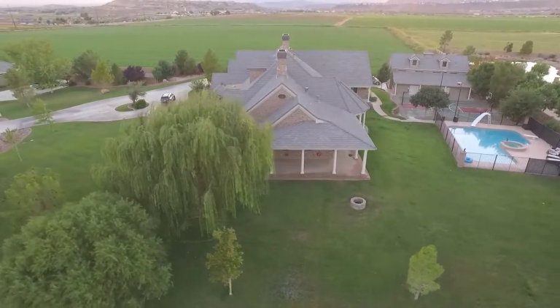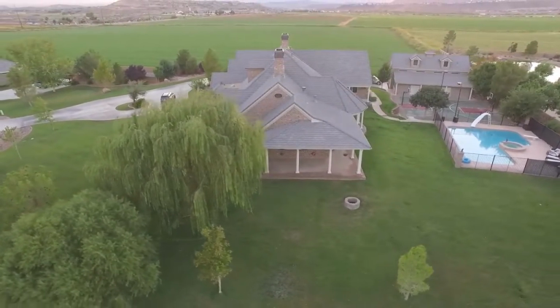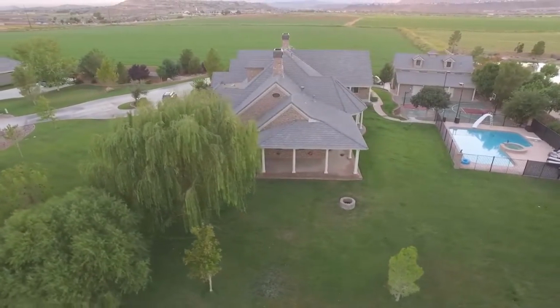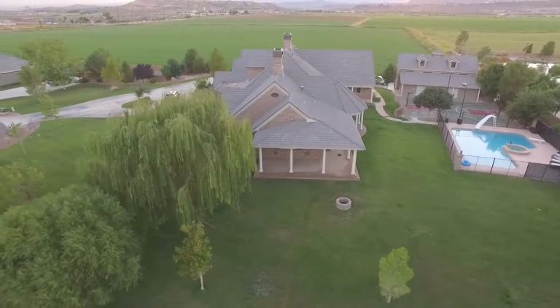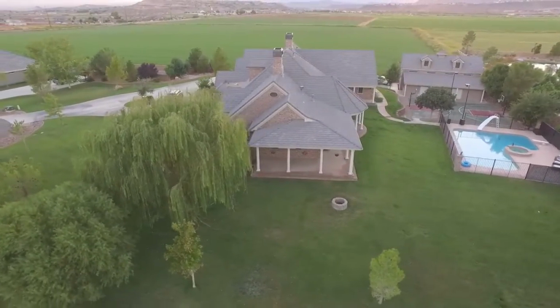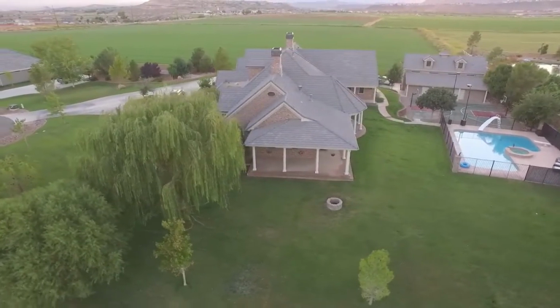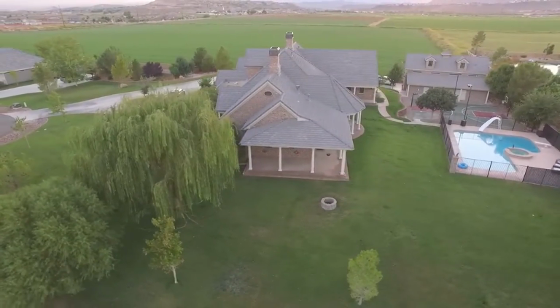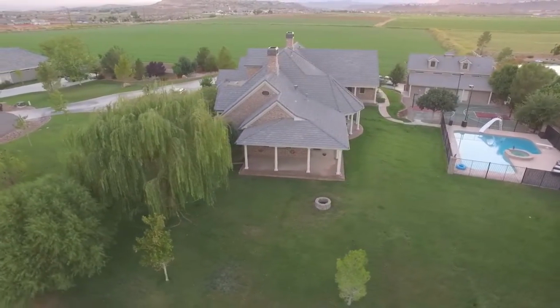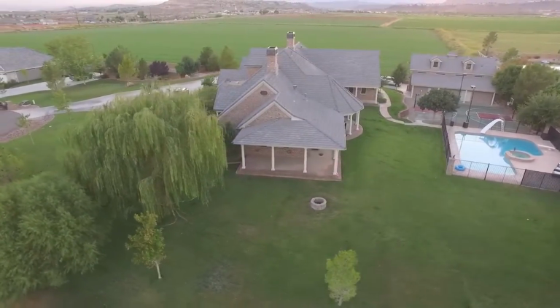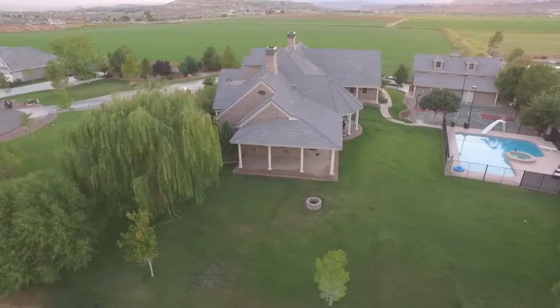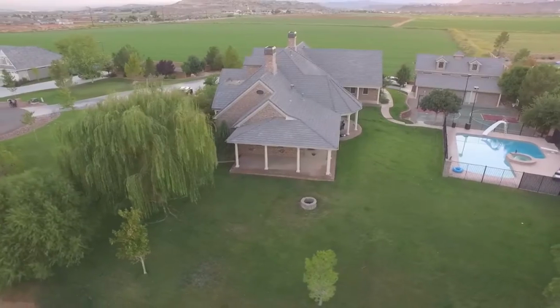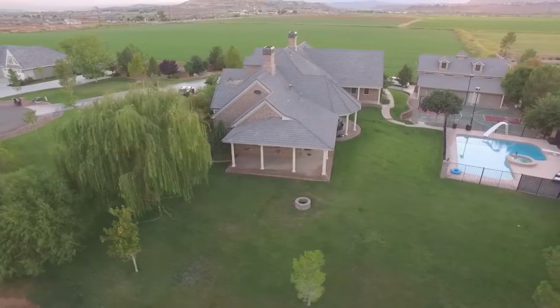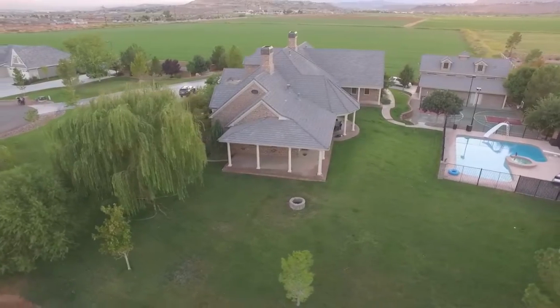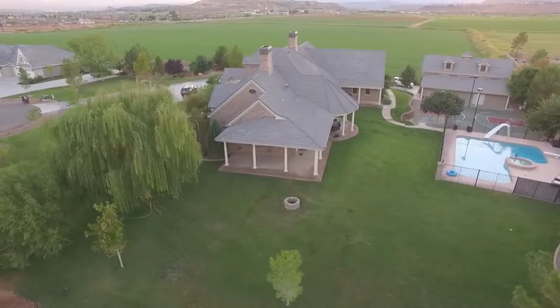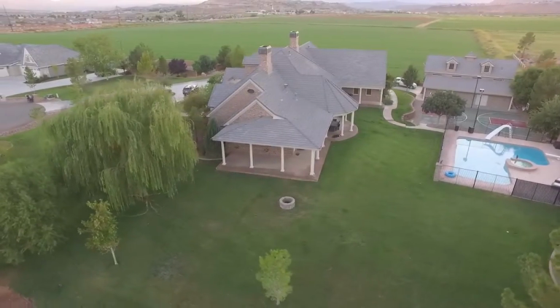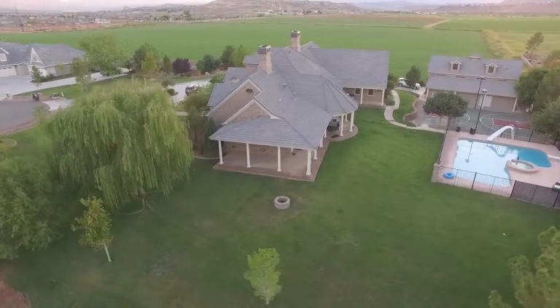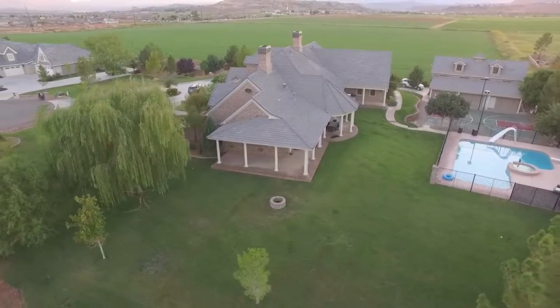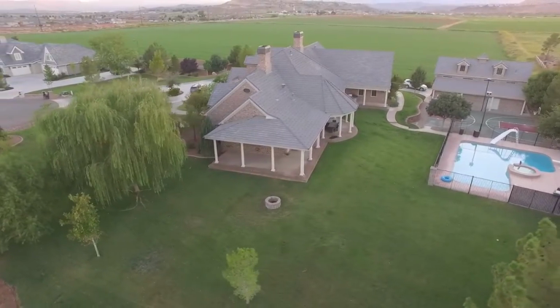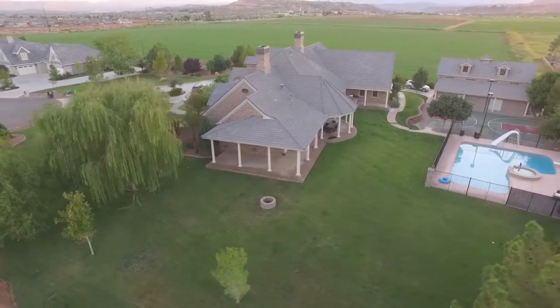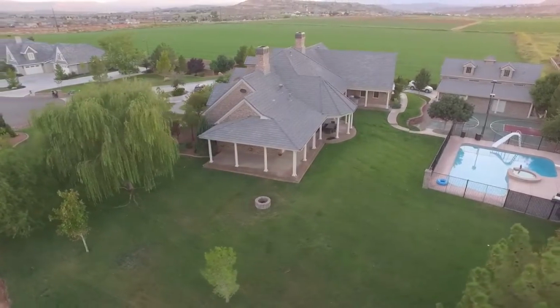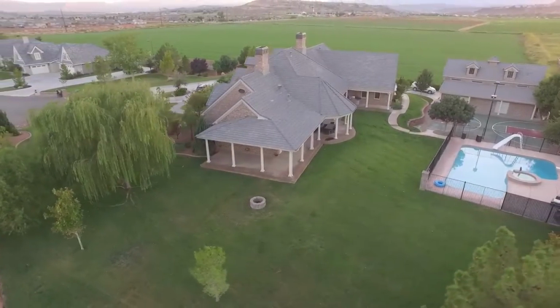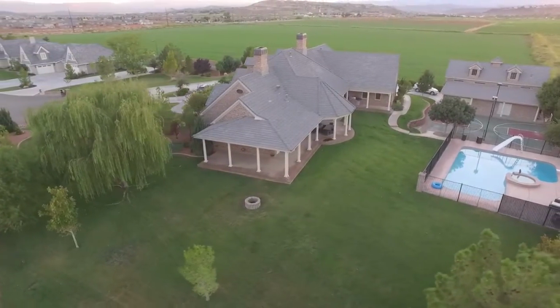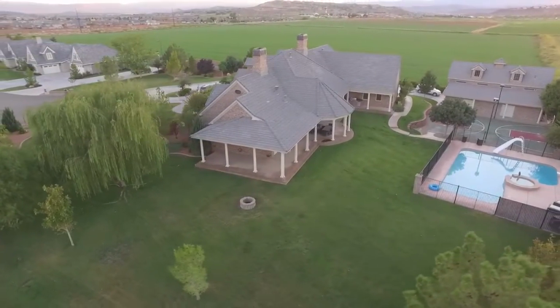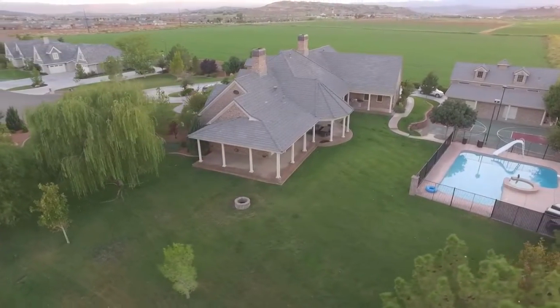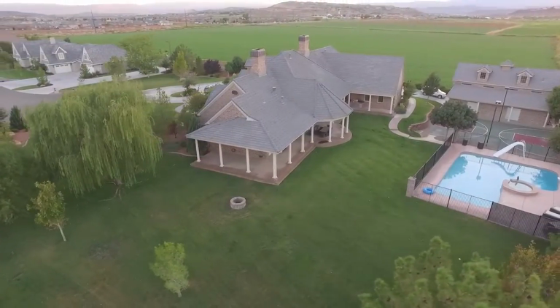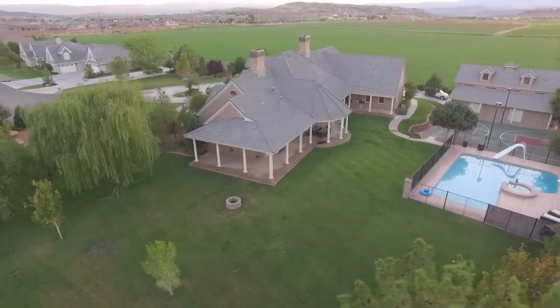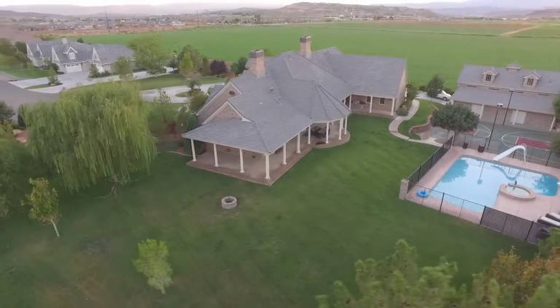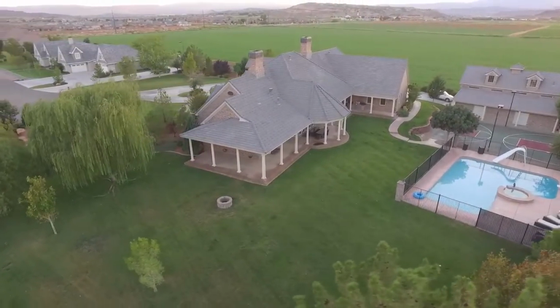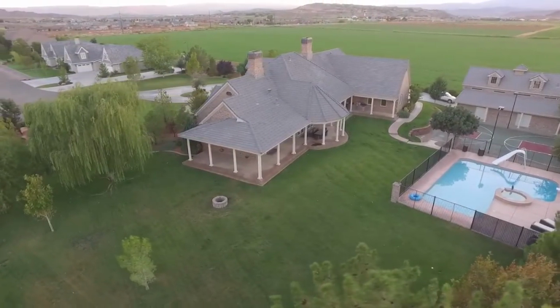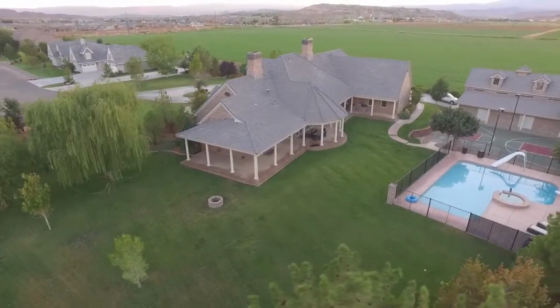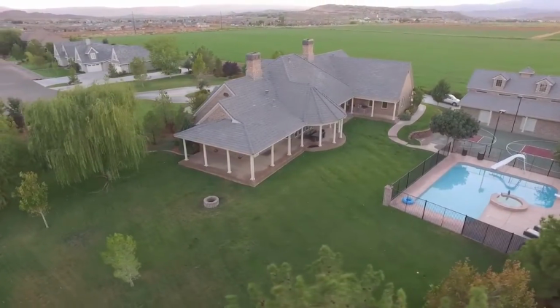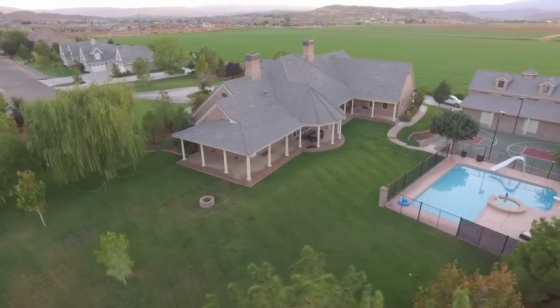Also conveniently close to Zion, Gunlock, Quail, Rice, Kolob, and even Las Vegas.